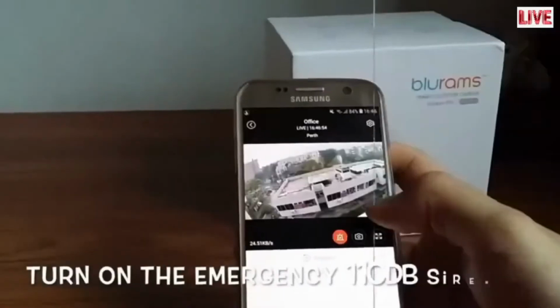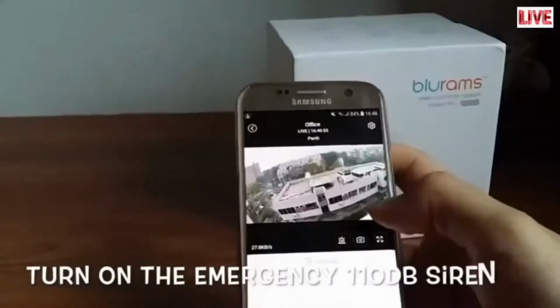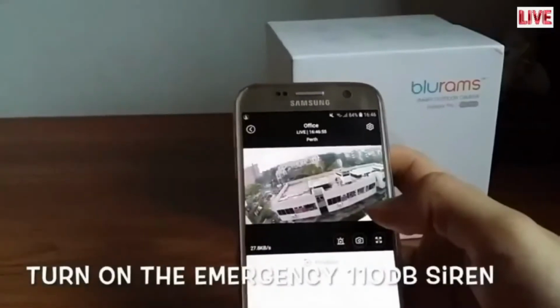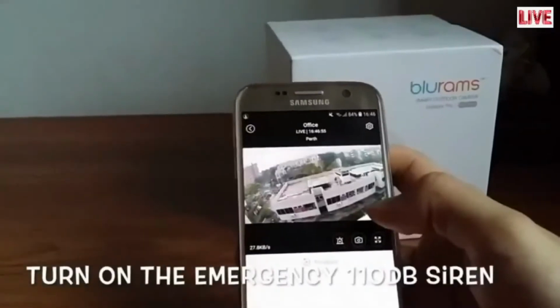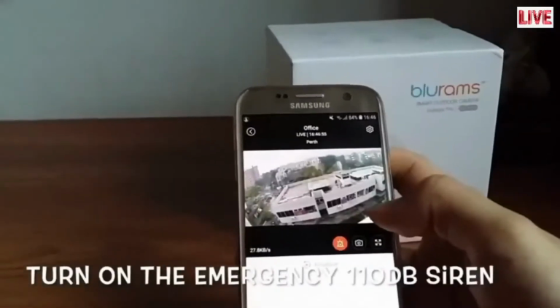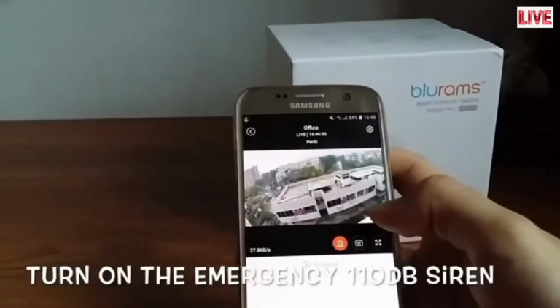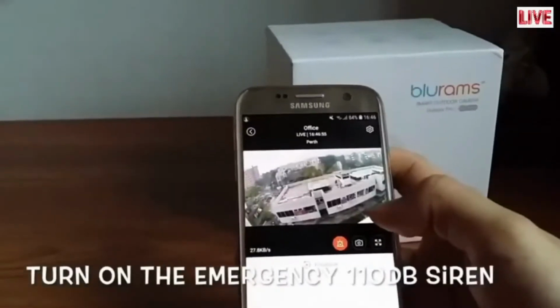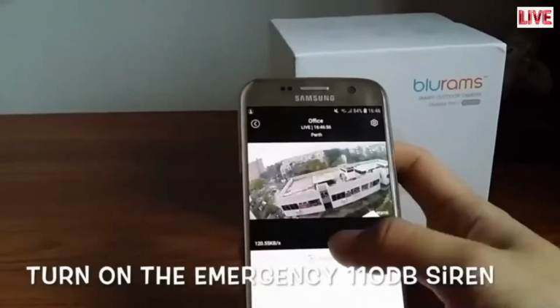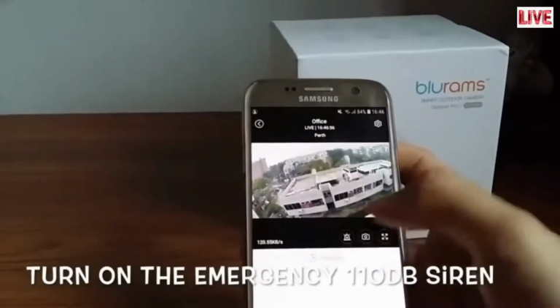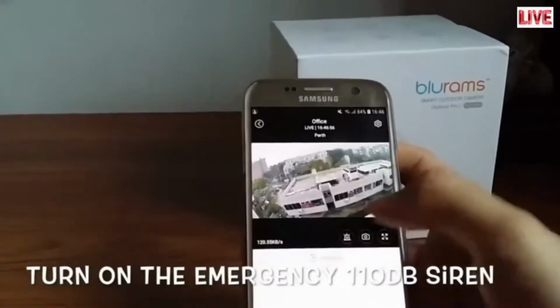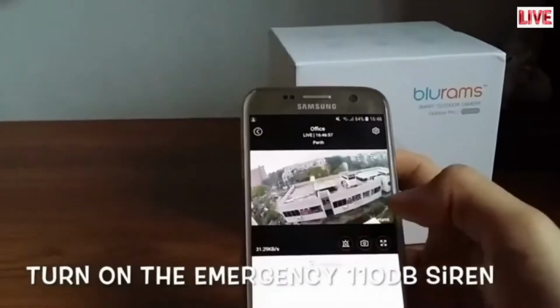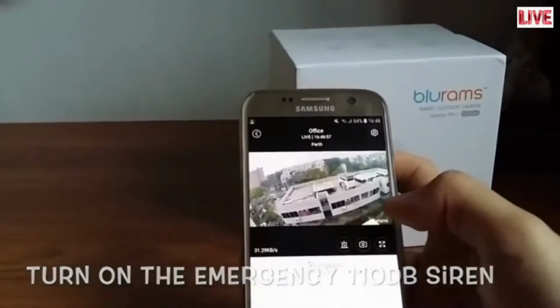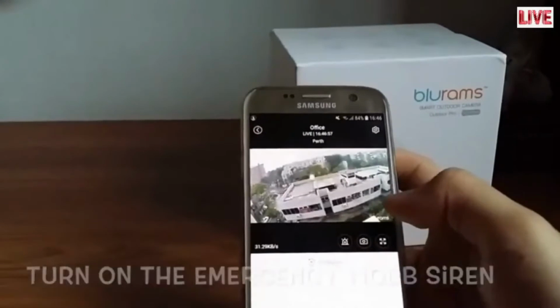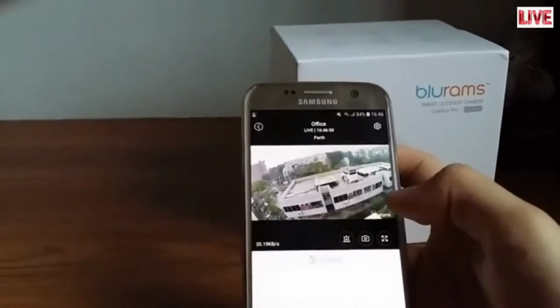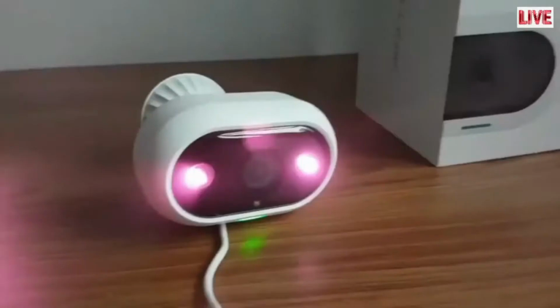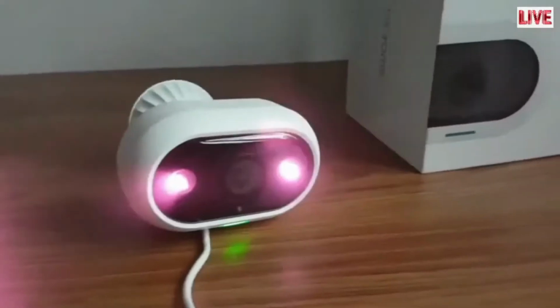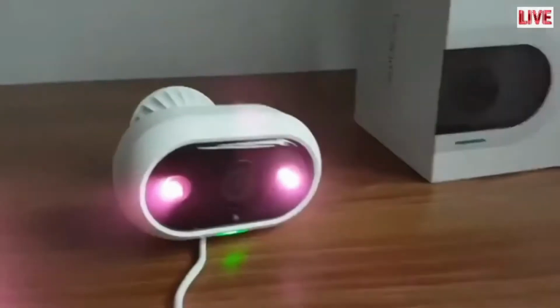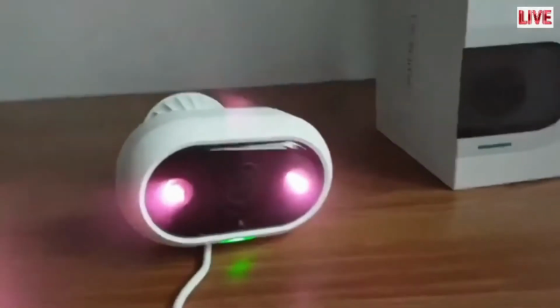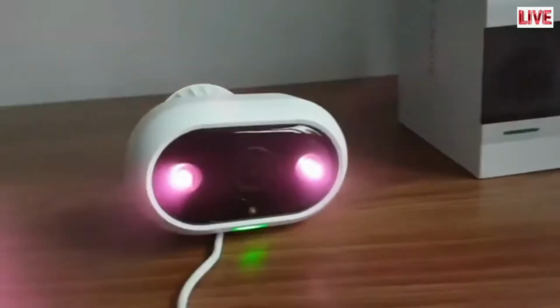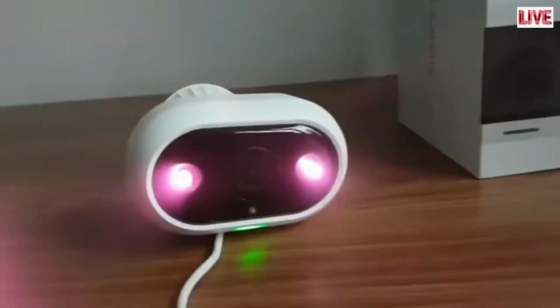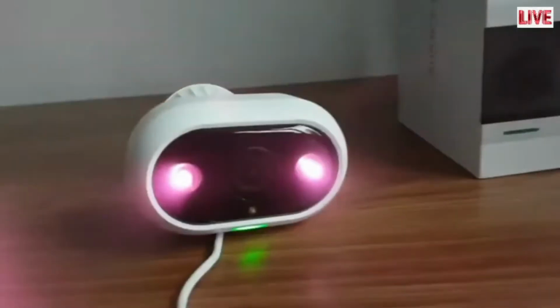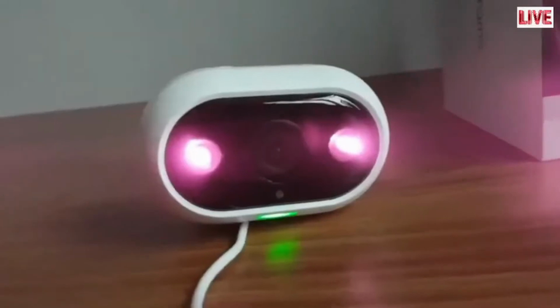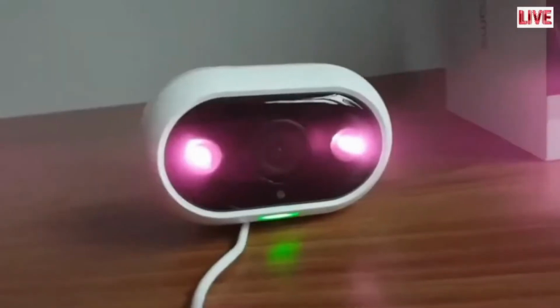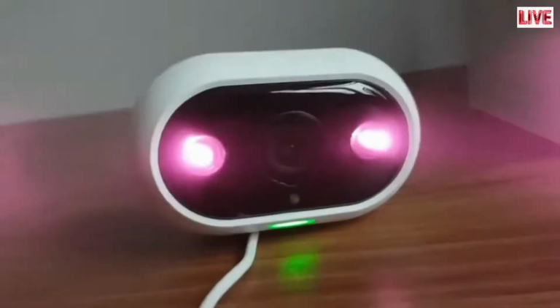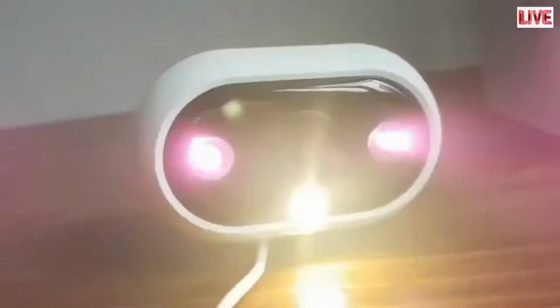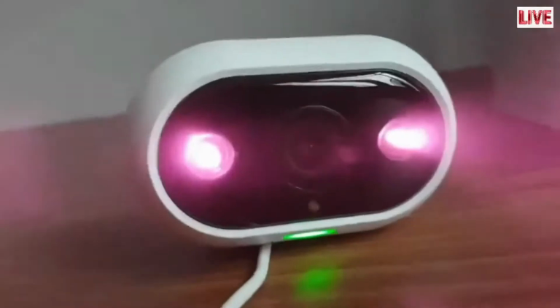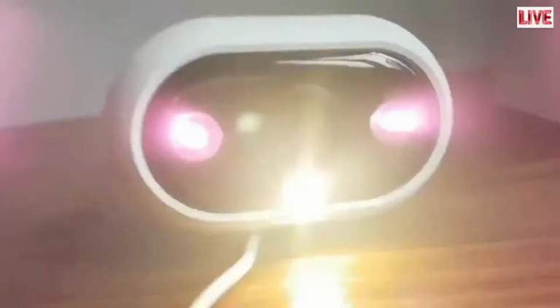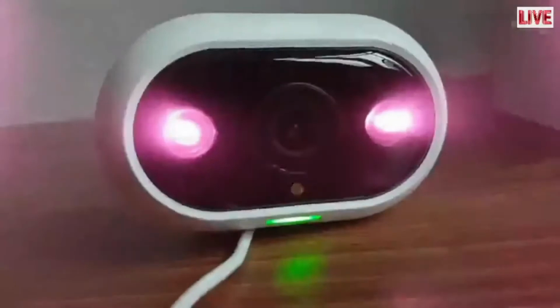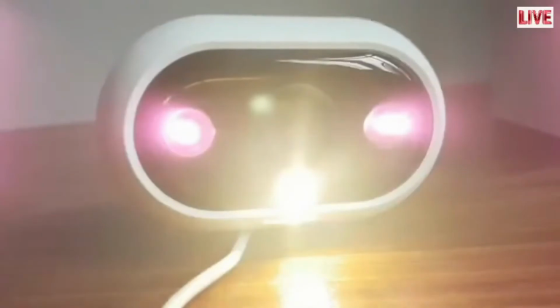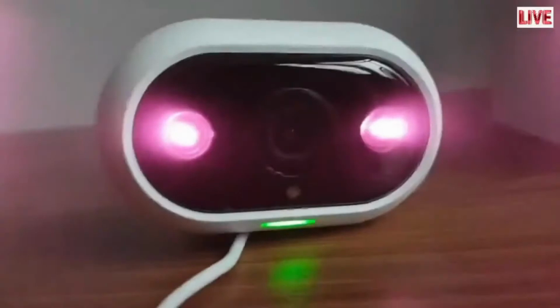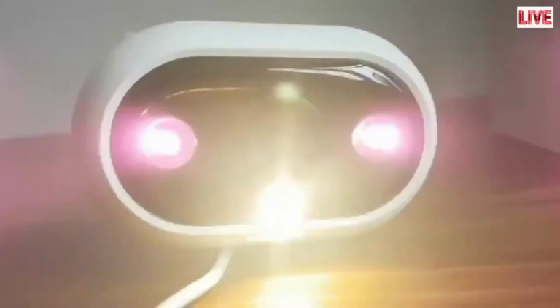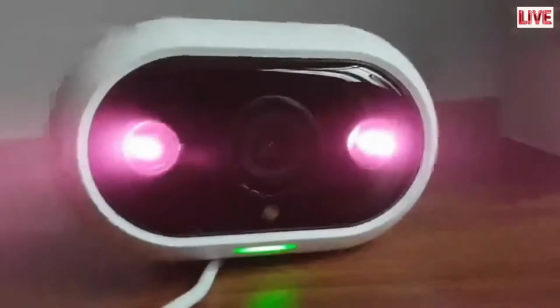If there is an emergency, turn on the emergency siren to warn intruders — it is extremely loud, over 110 decibels.